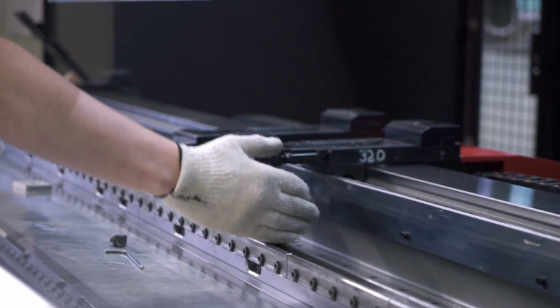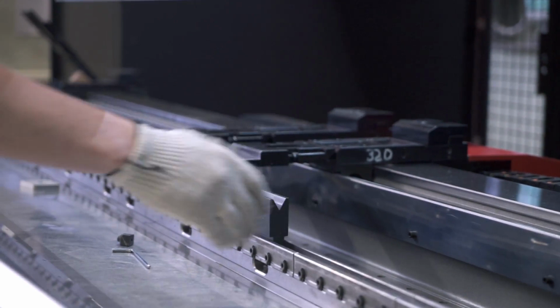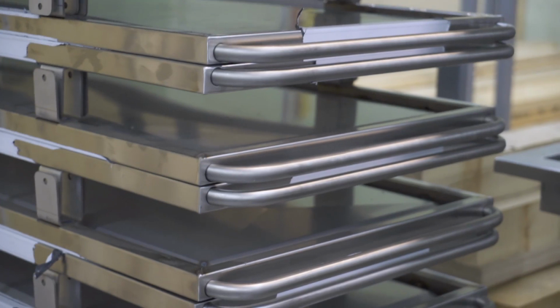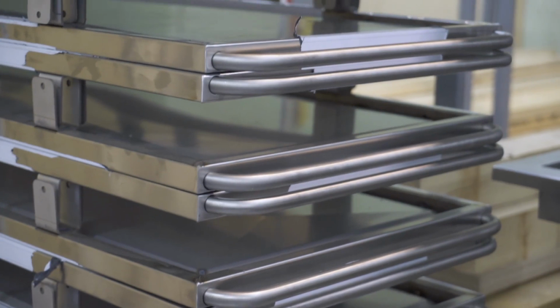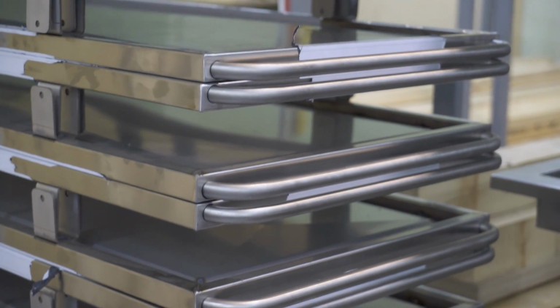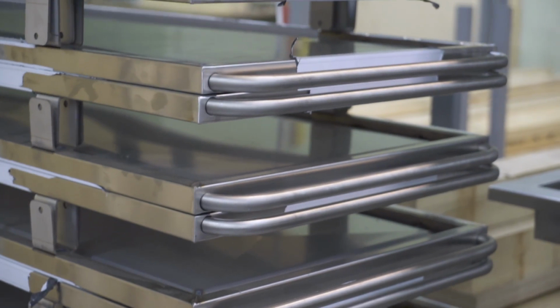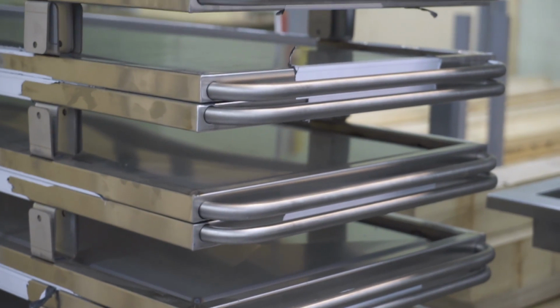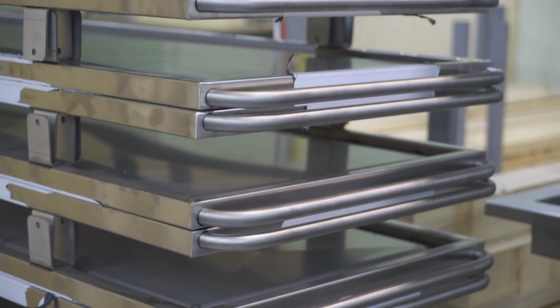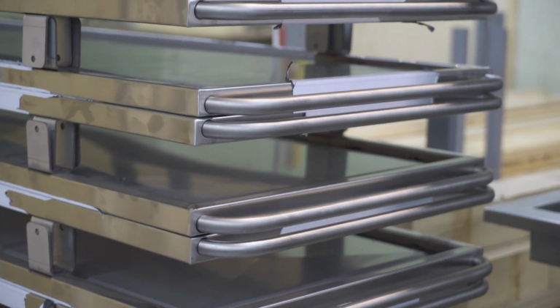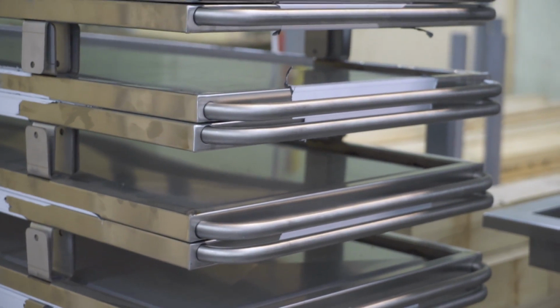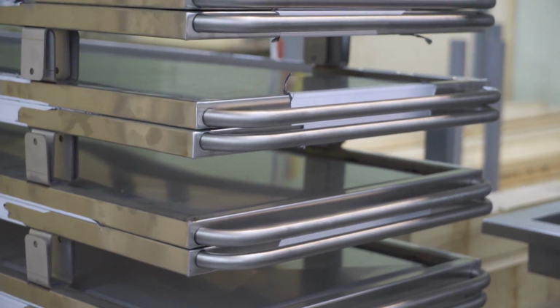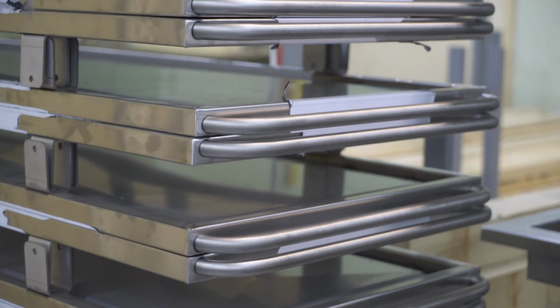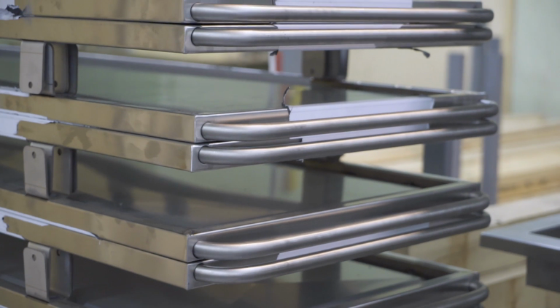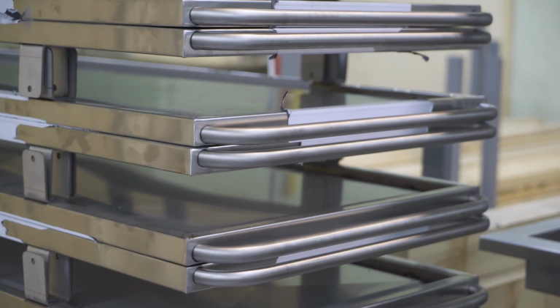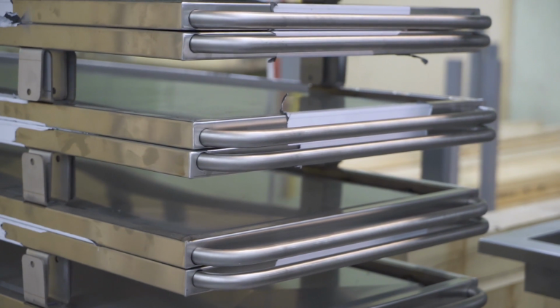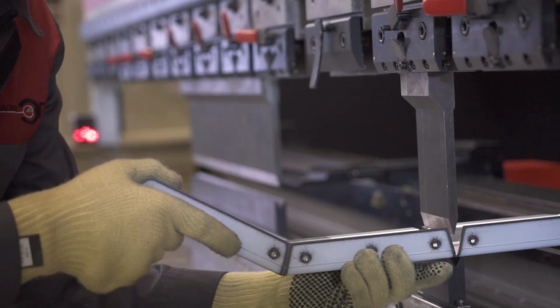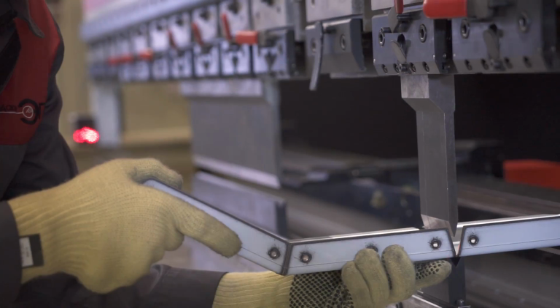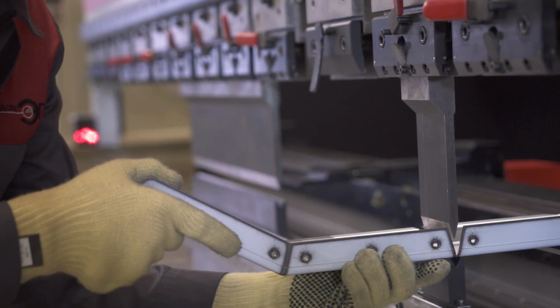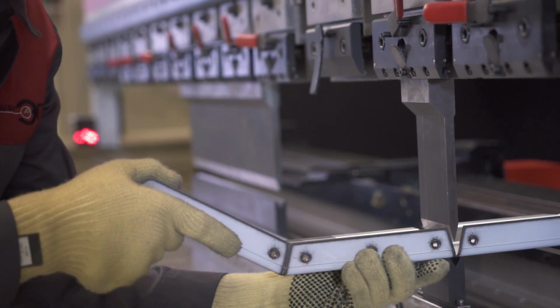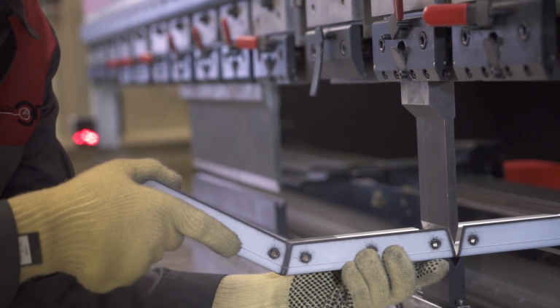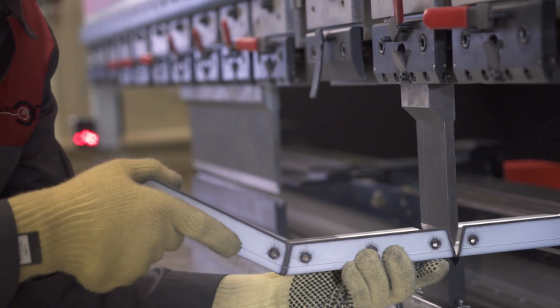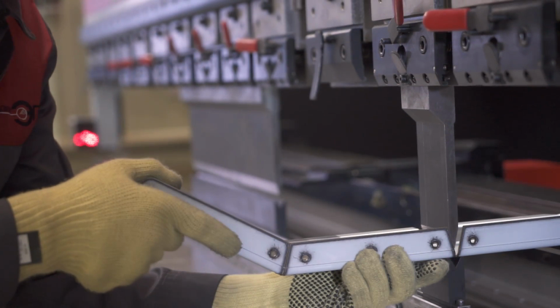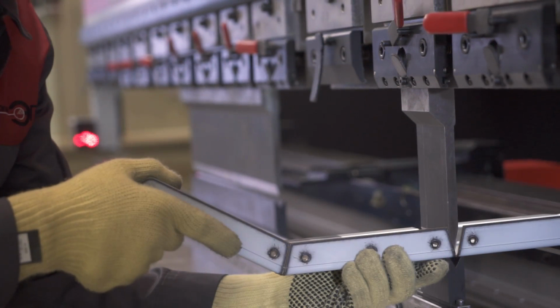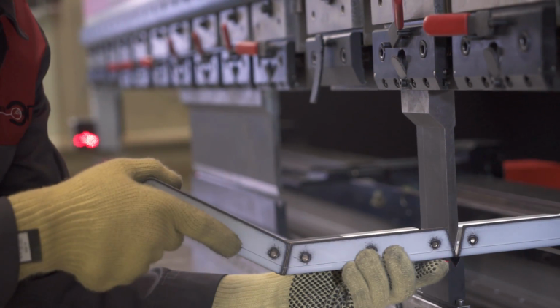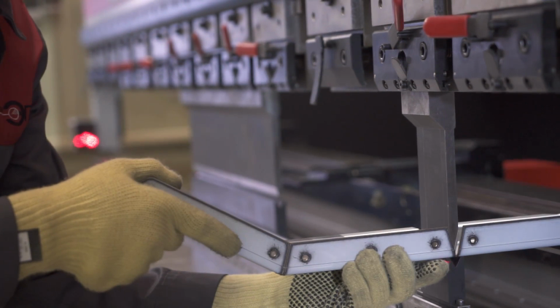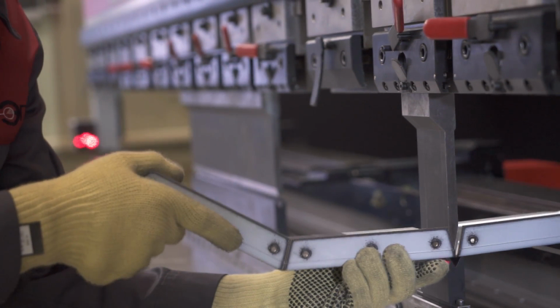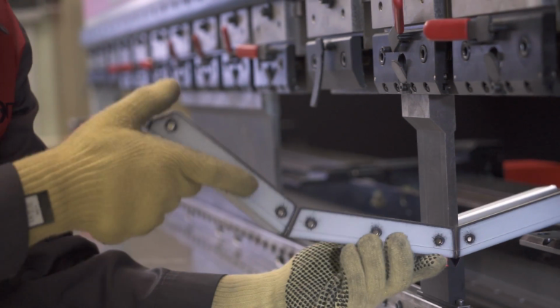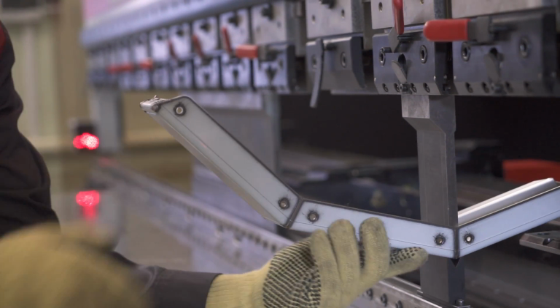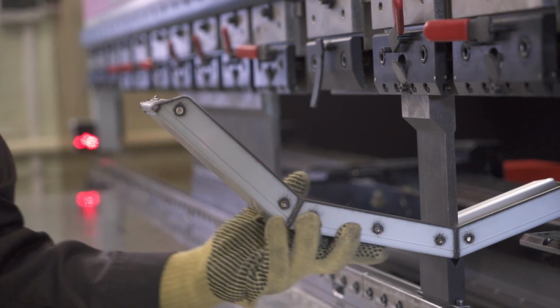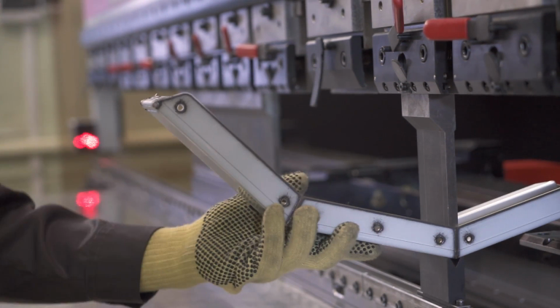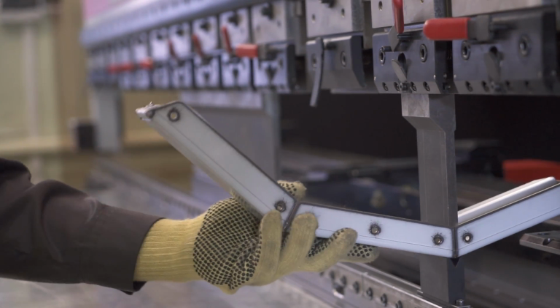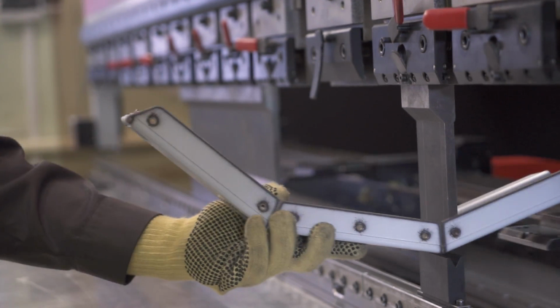Beside that bending machine, we use high quality tools. This is another part of our equipment which grows together with our range of products.